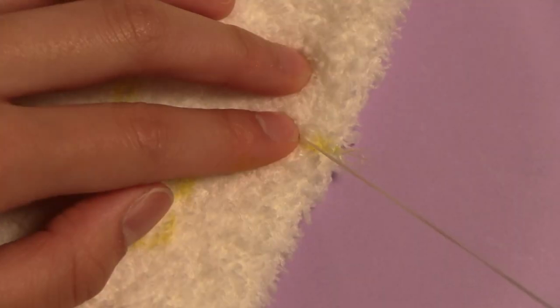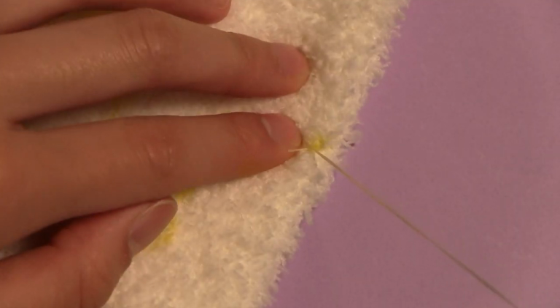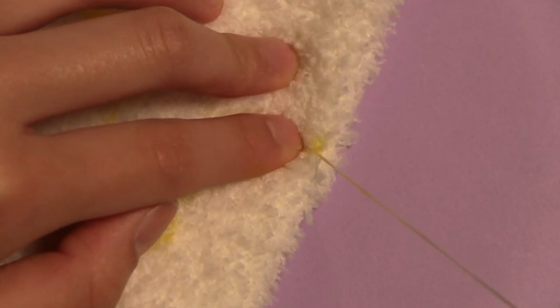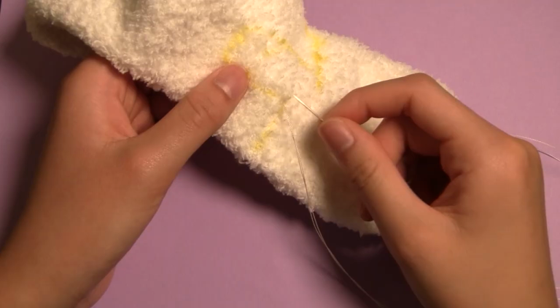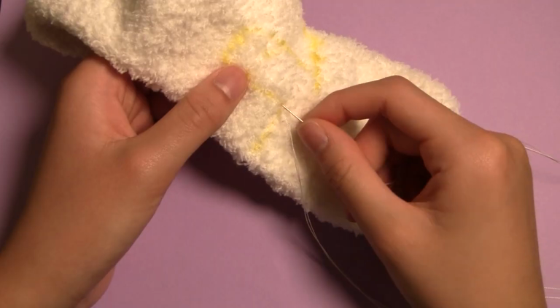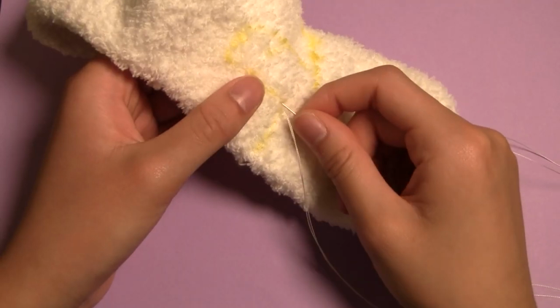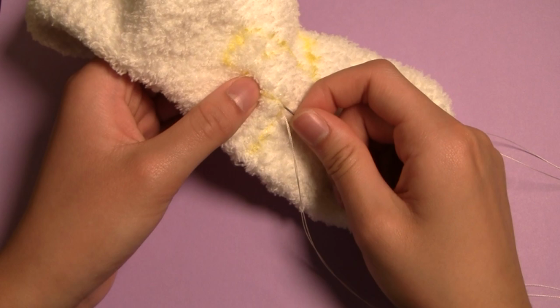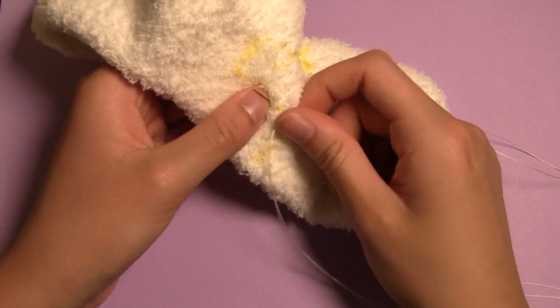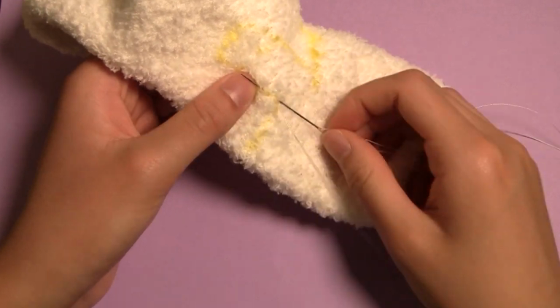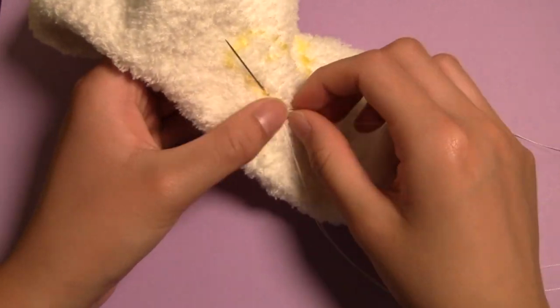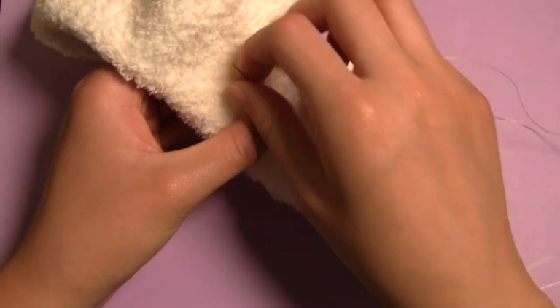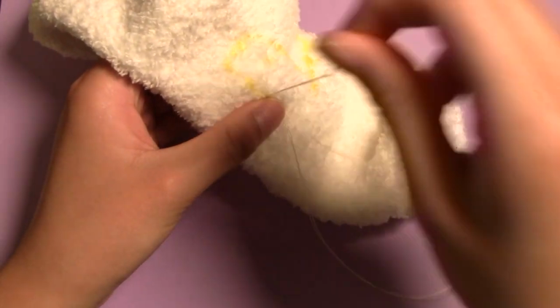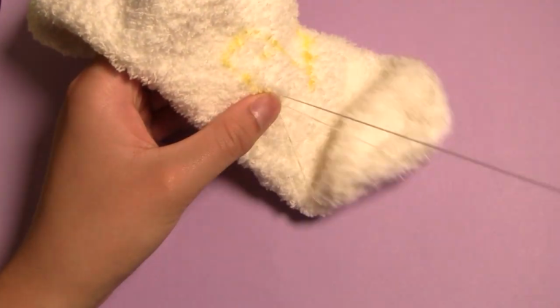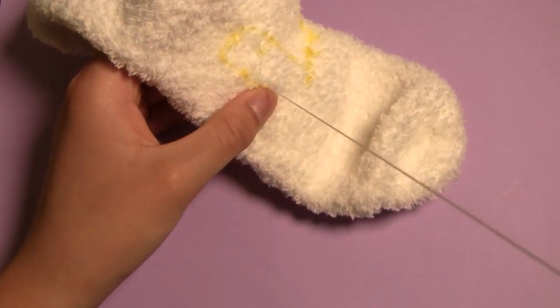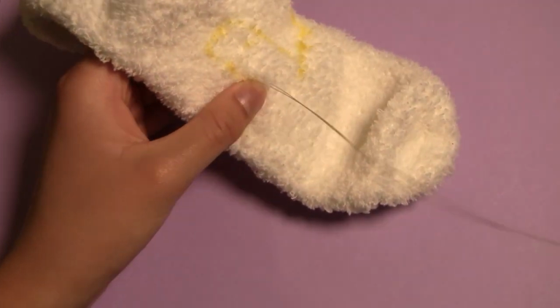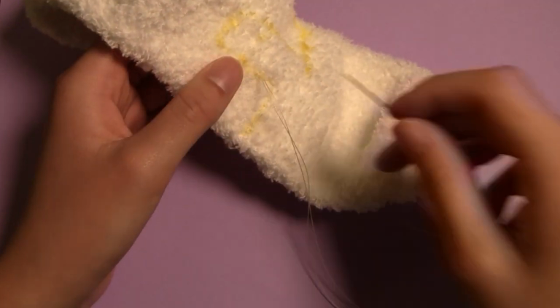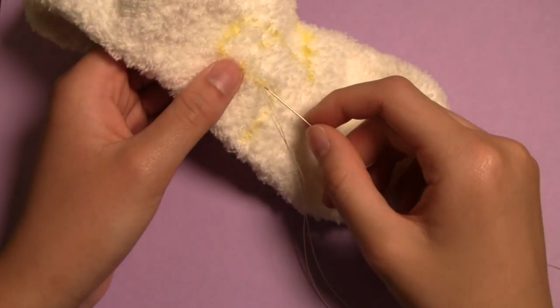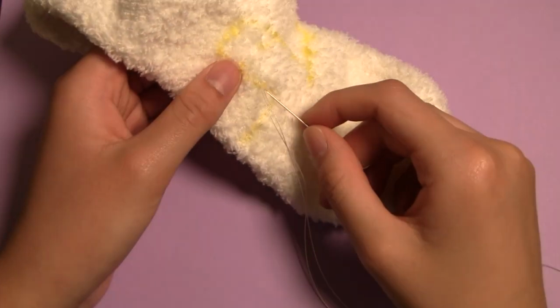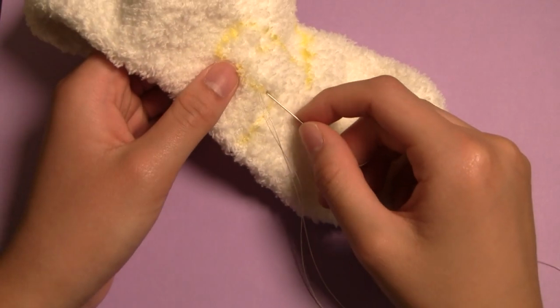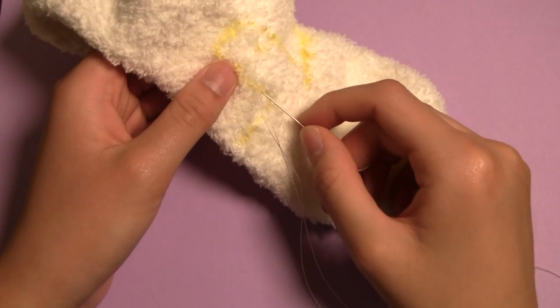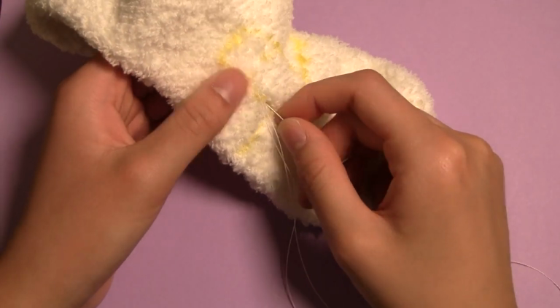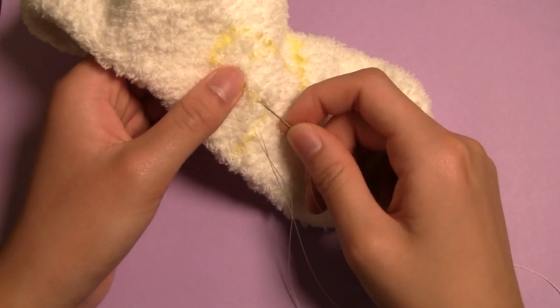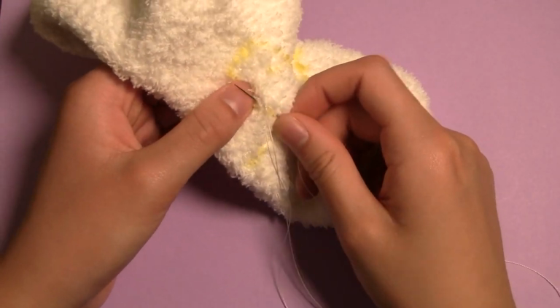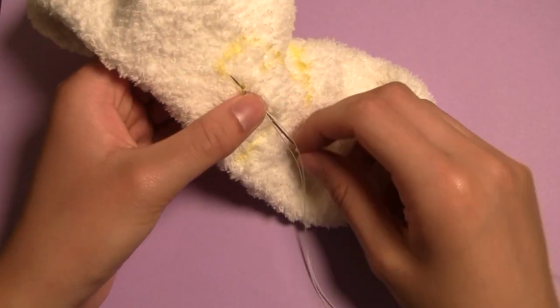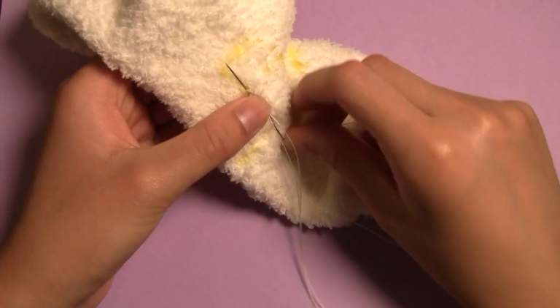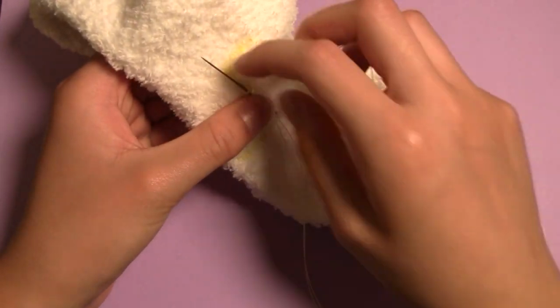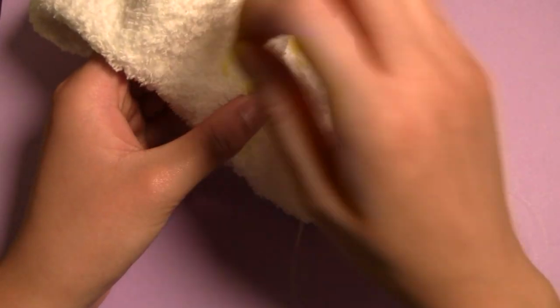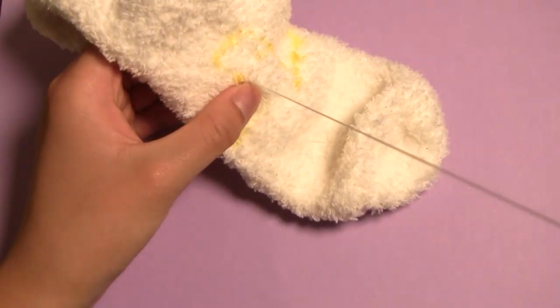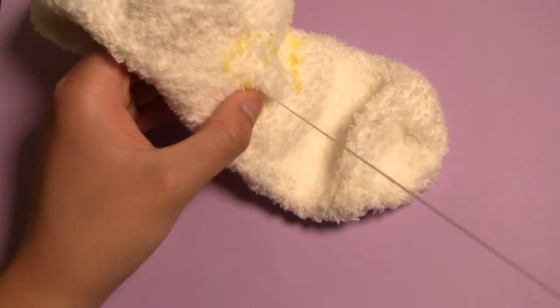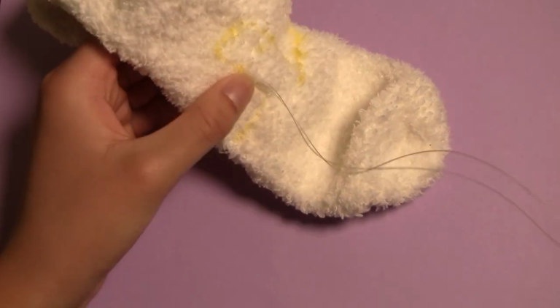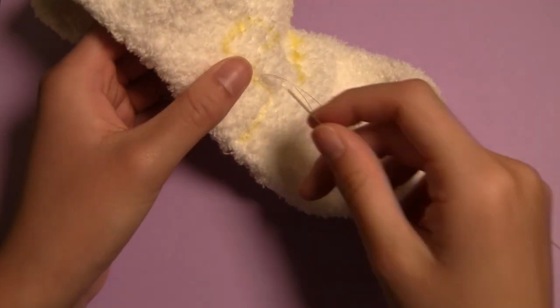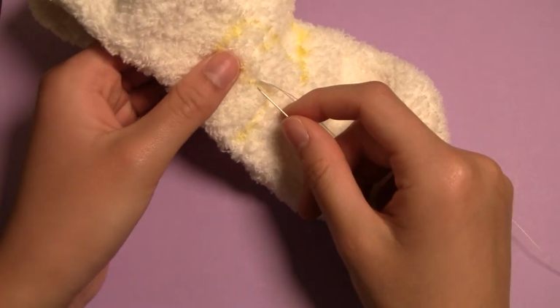Now backstitch along the line you traced, tying off when you get to the end and reattaching to stitch the other side.